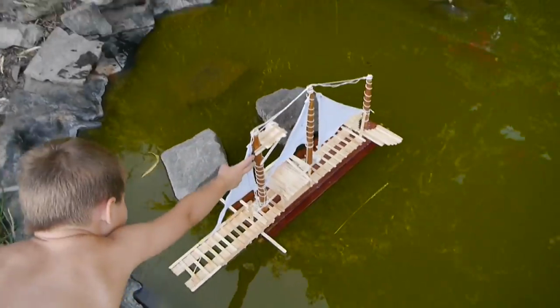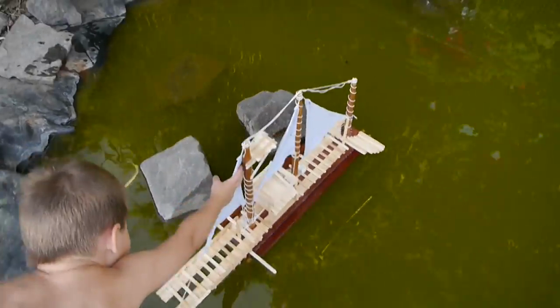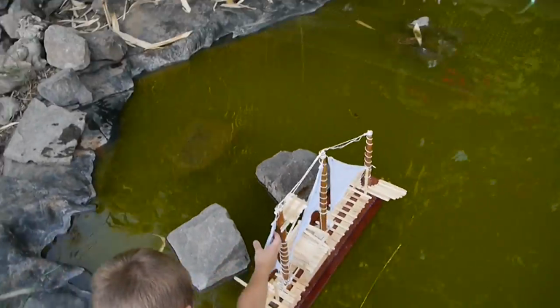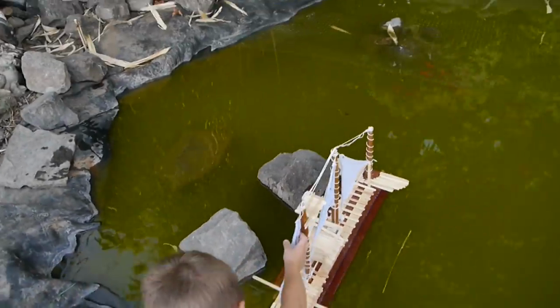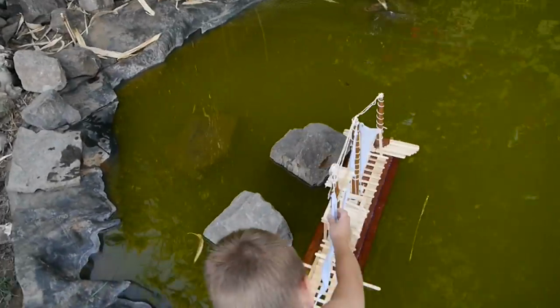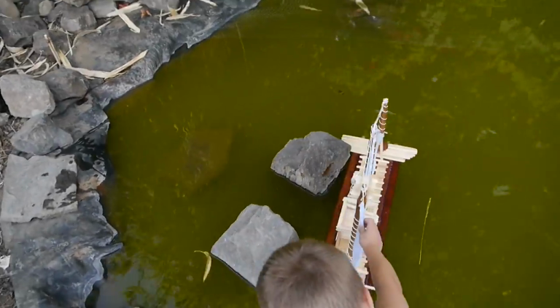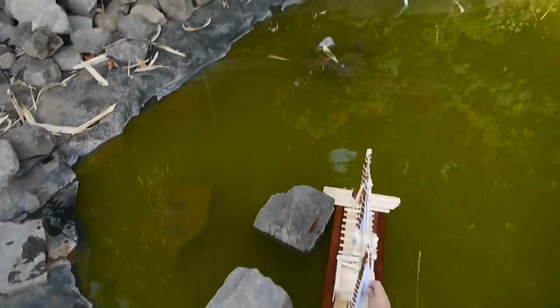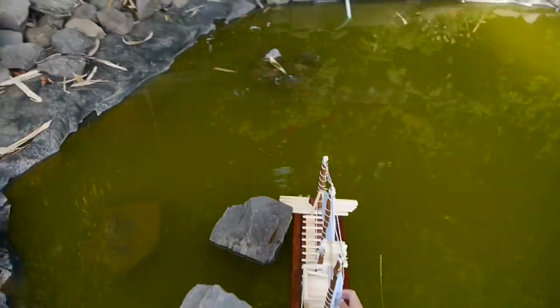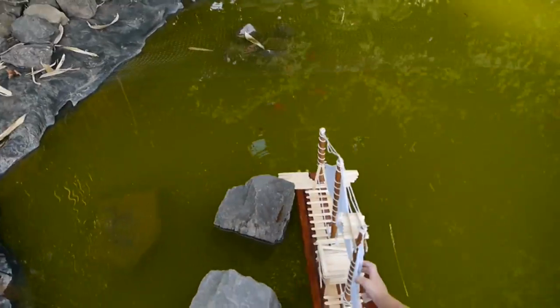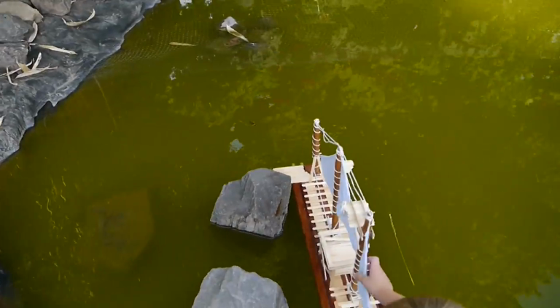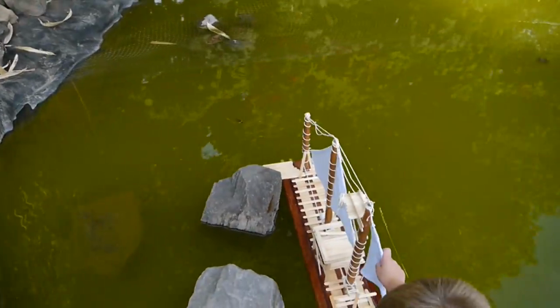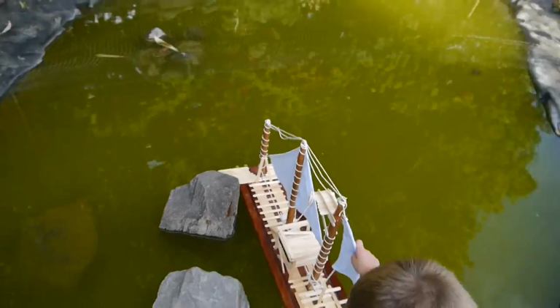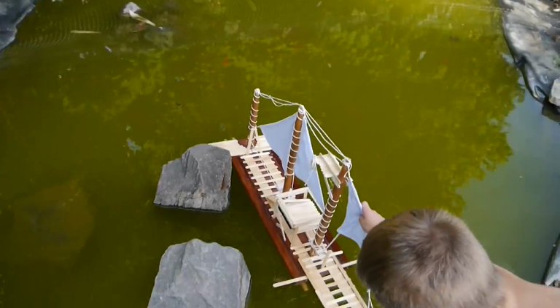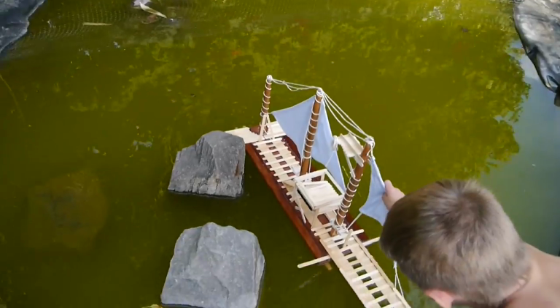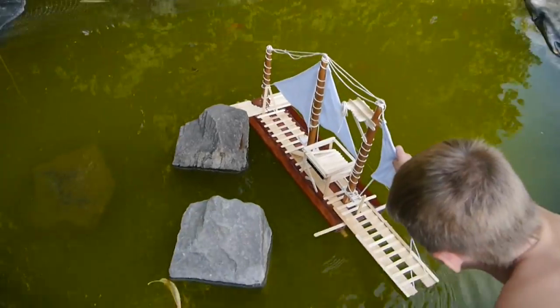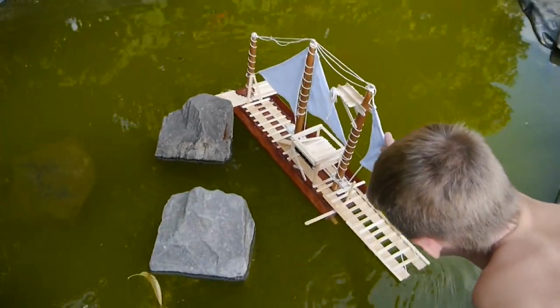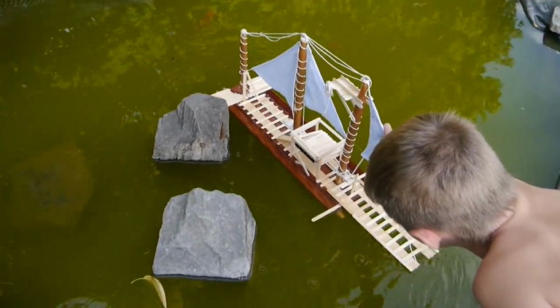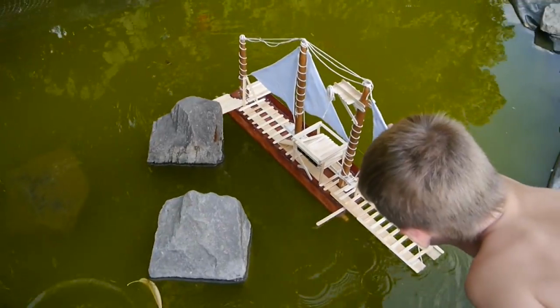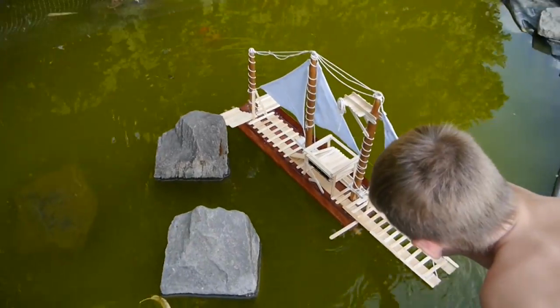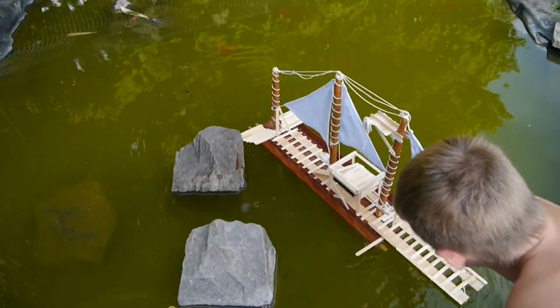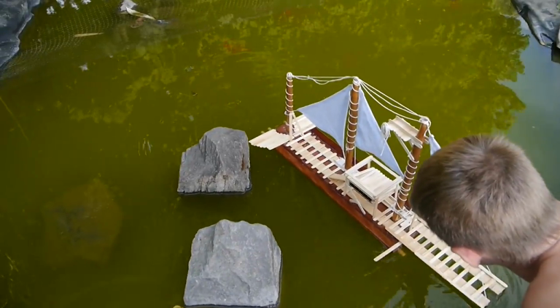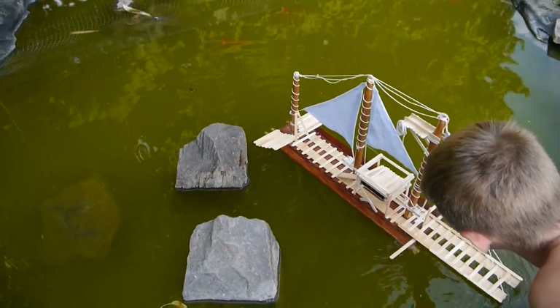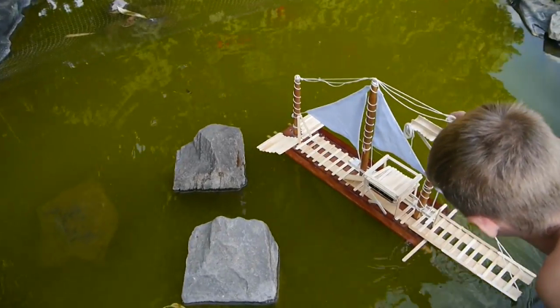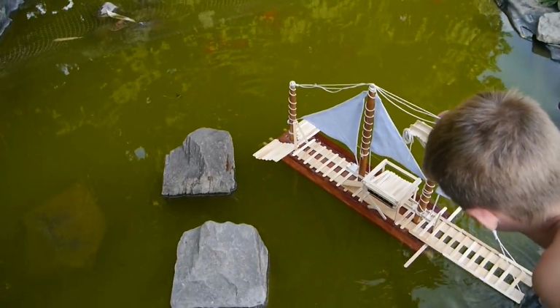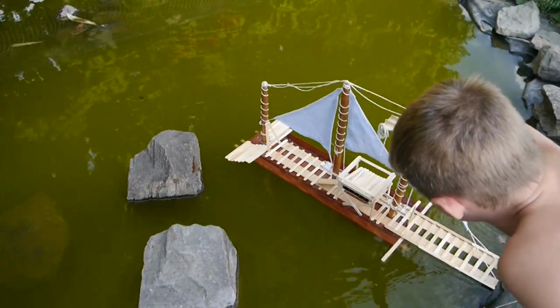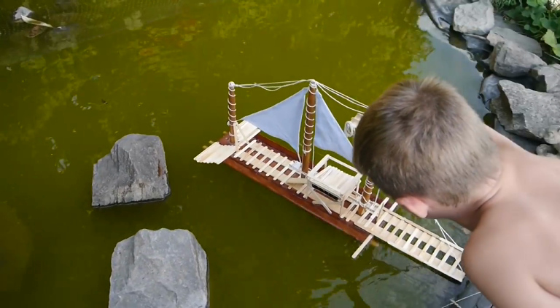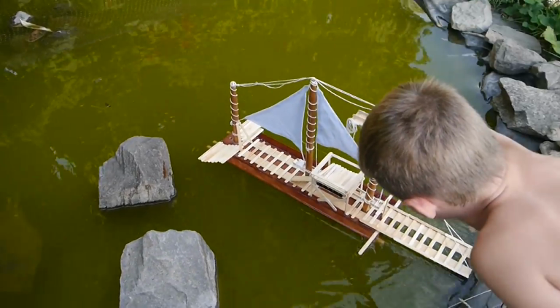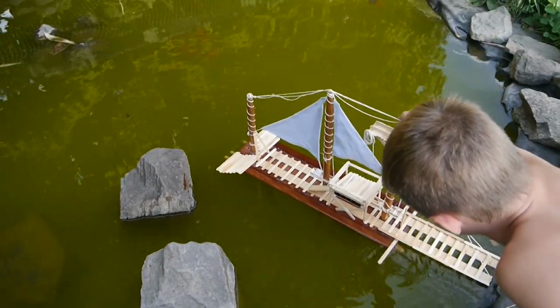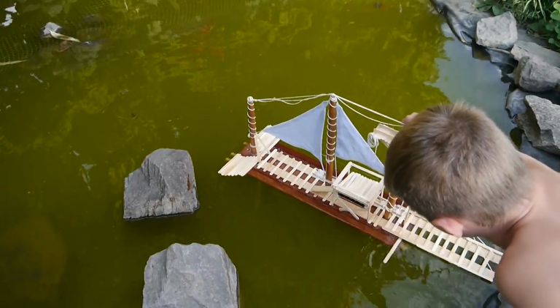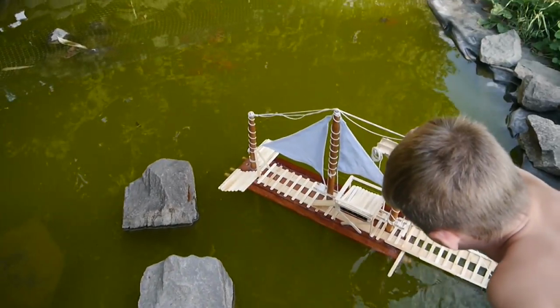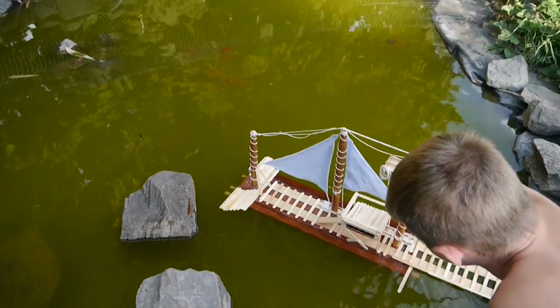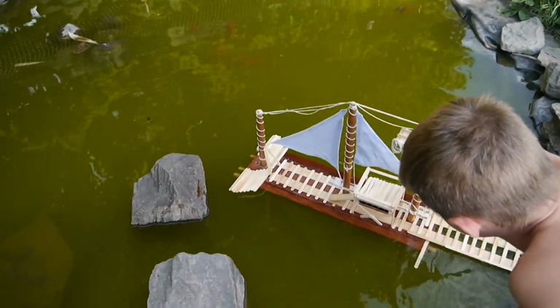And a little bit of hot glue and some sticks, right? Yes, indeed!